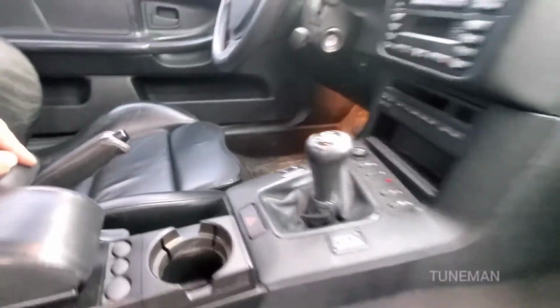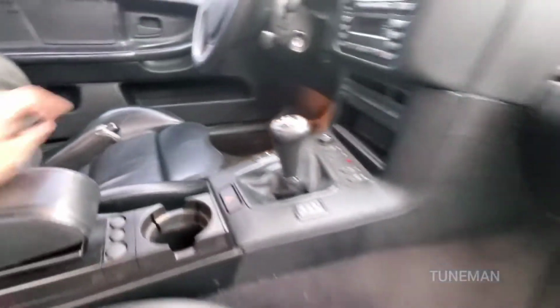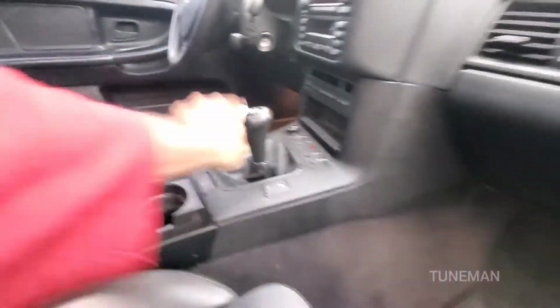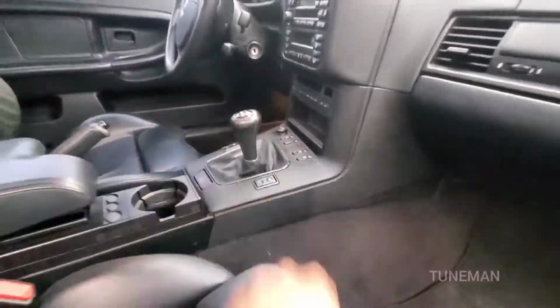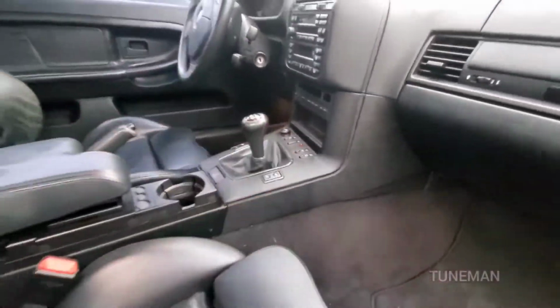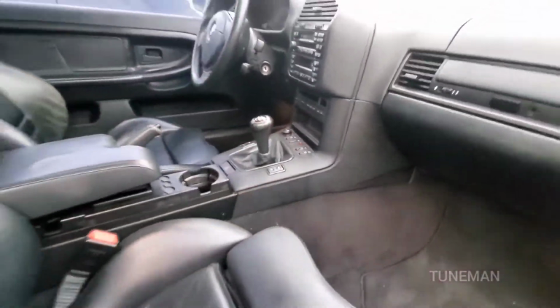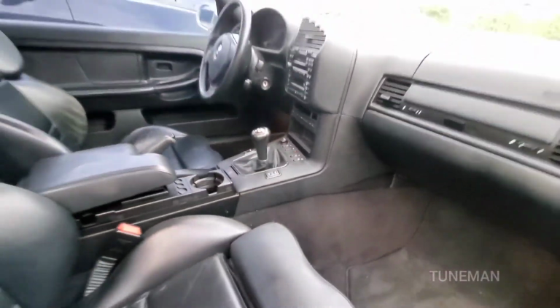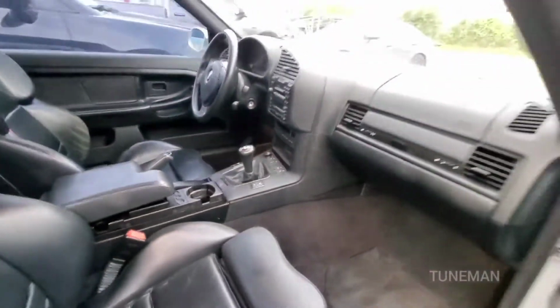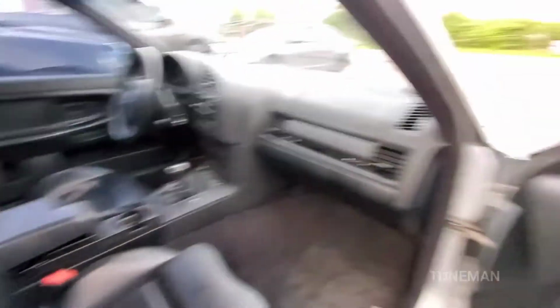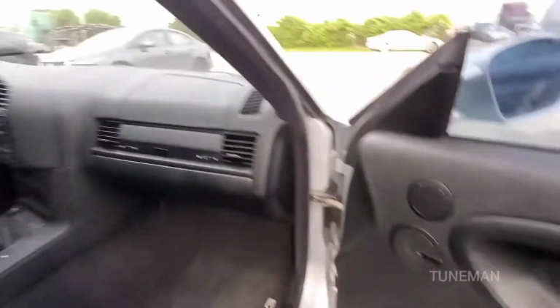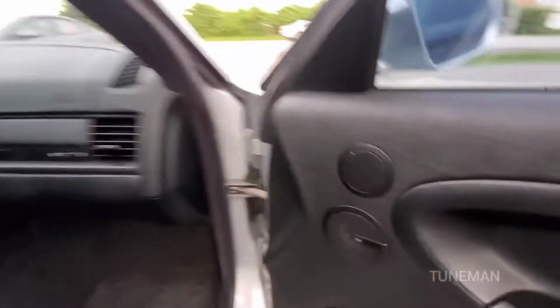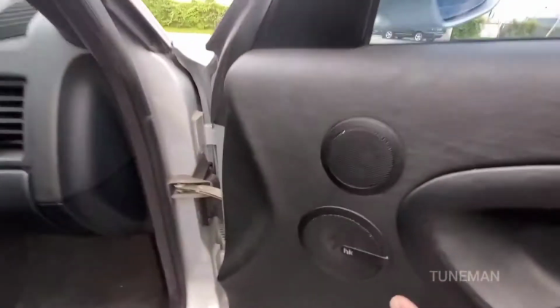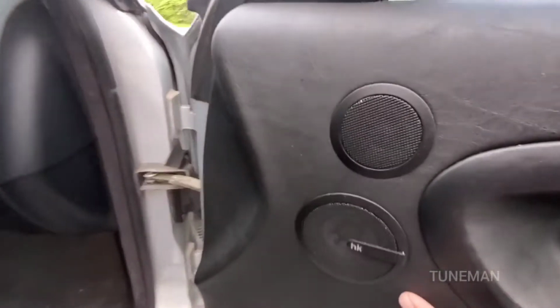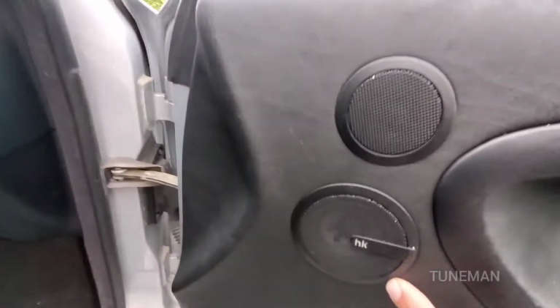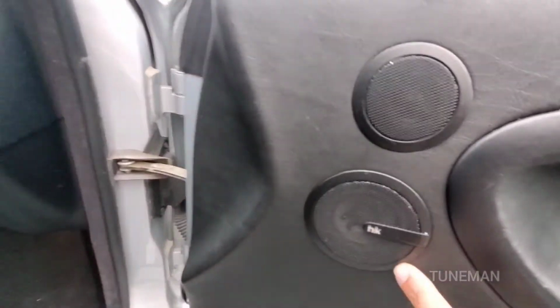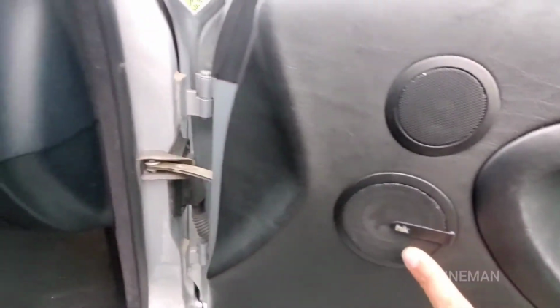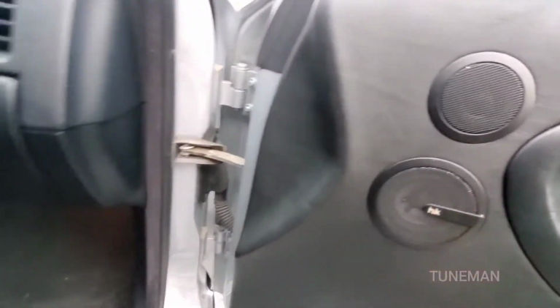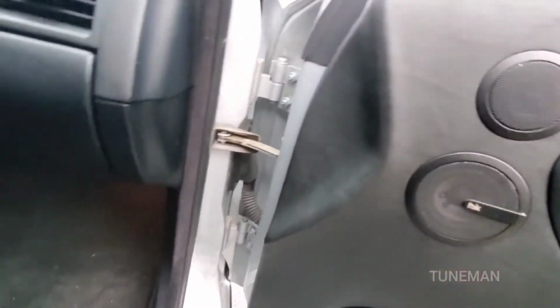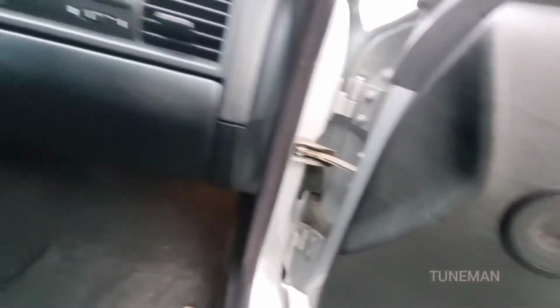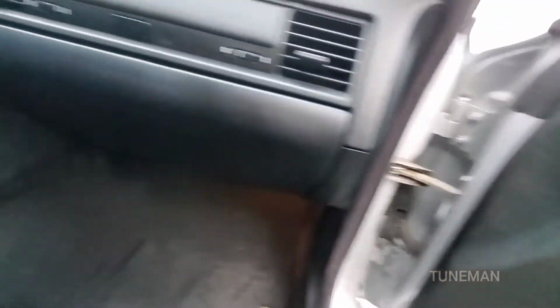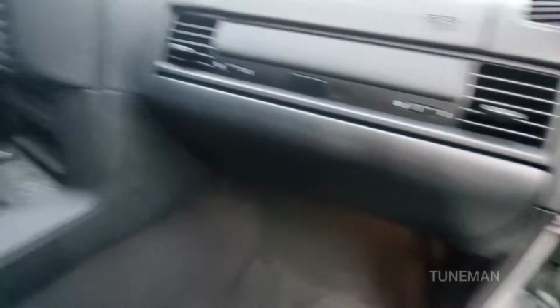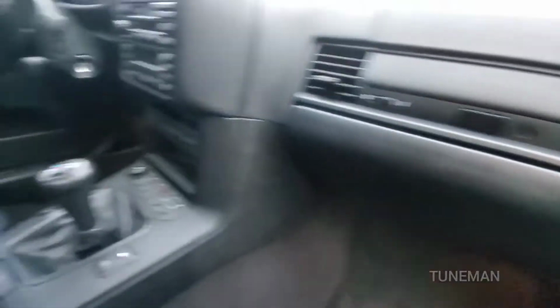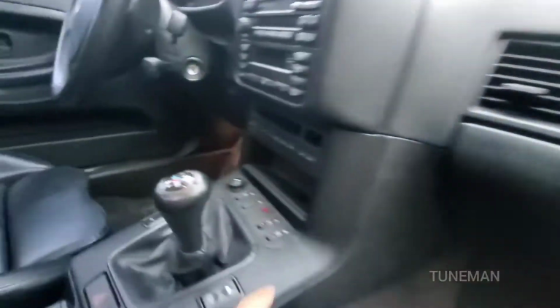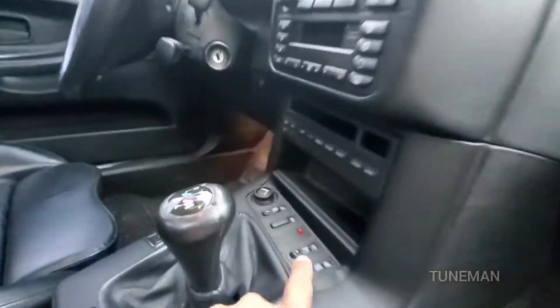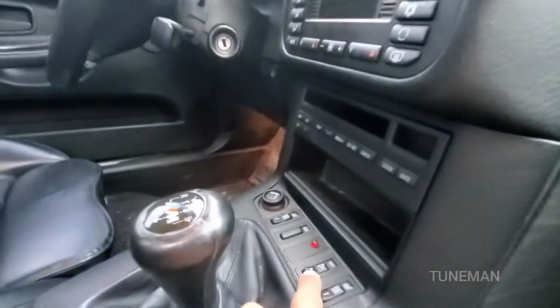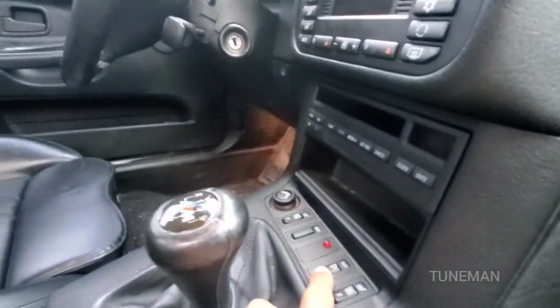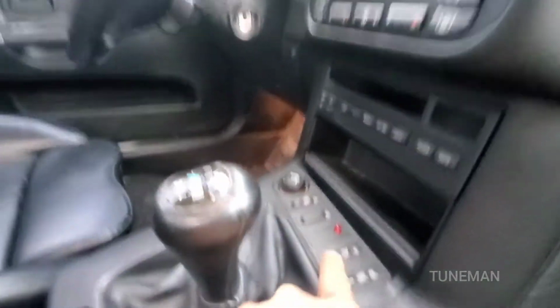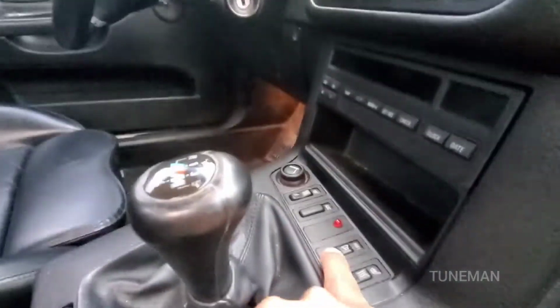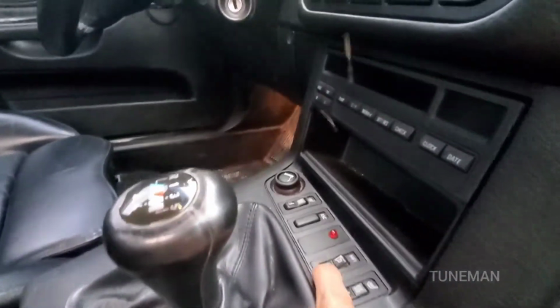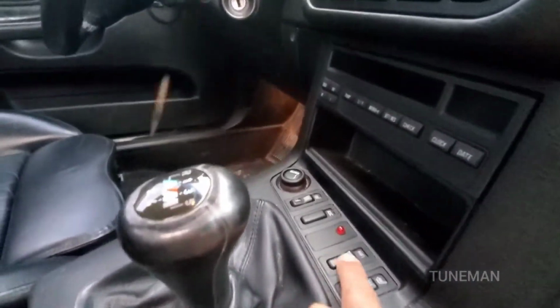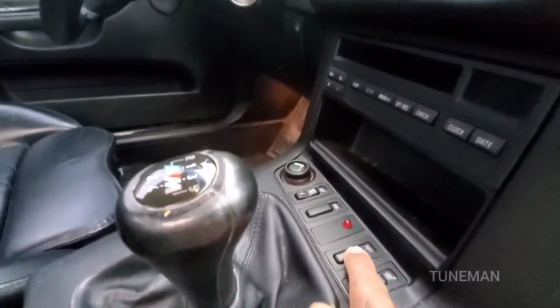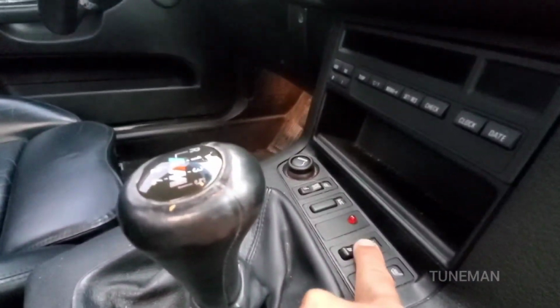Five-speed manual, 8k sound system. And here's a switch for the hi-fi bass.